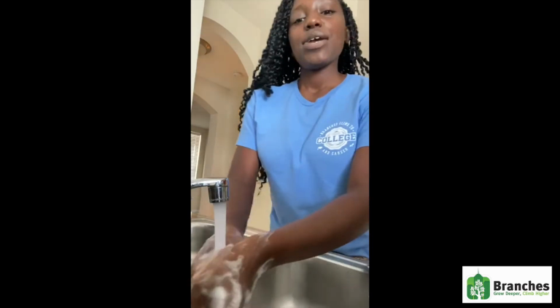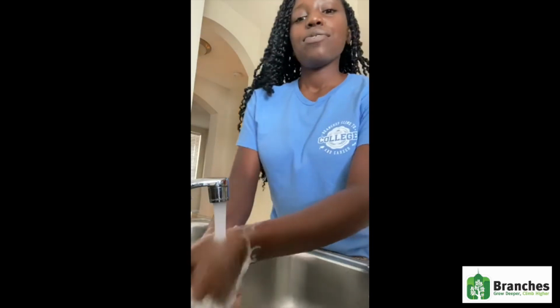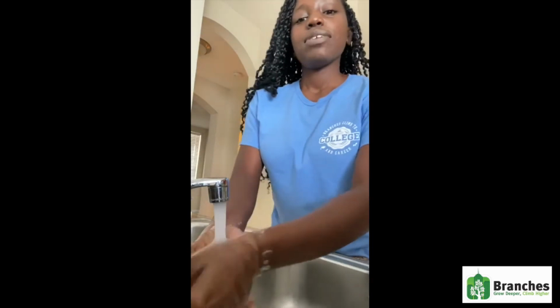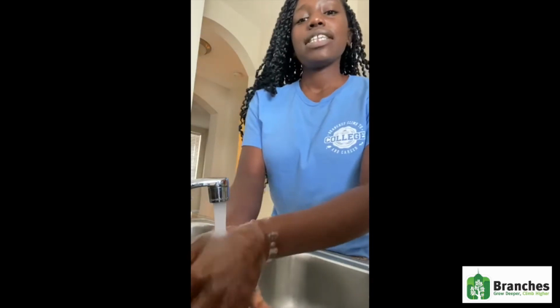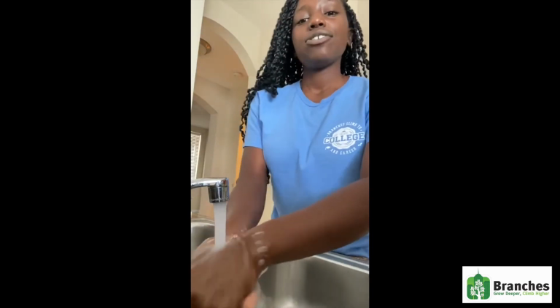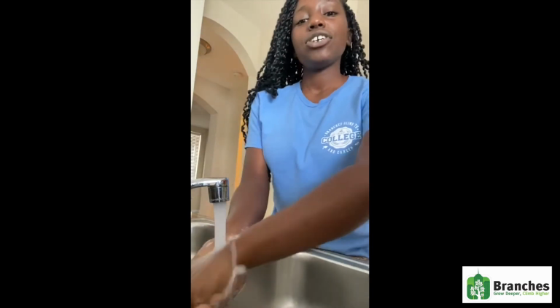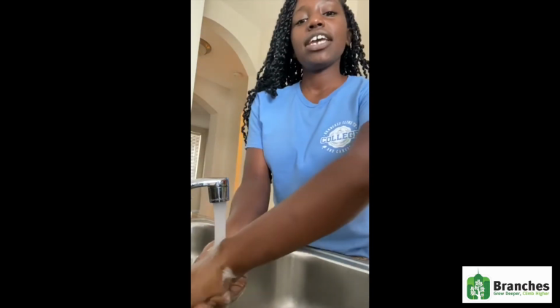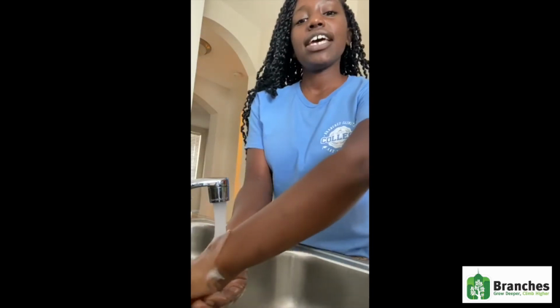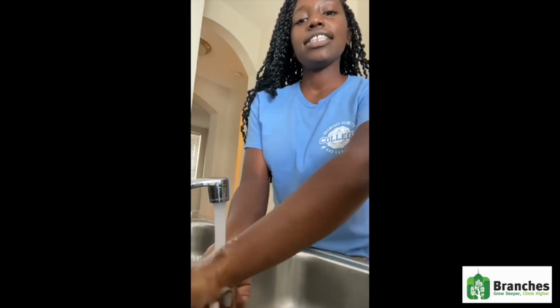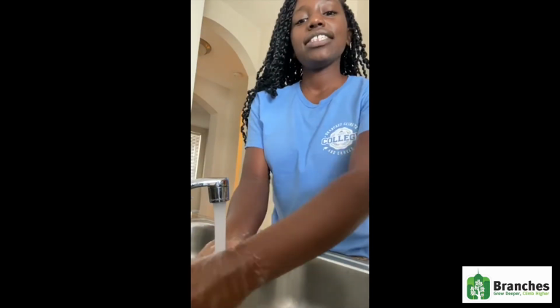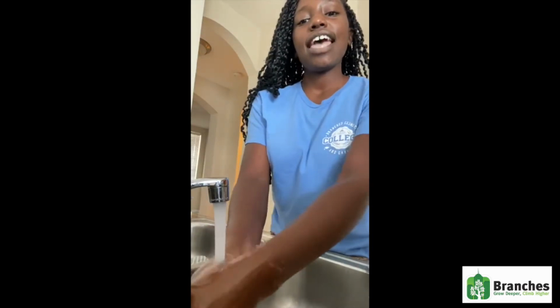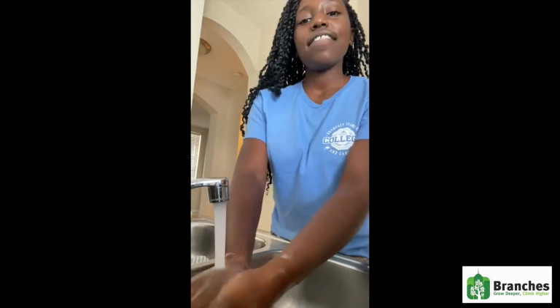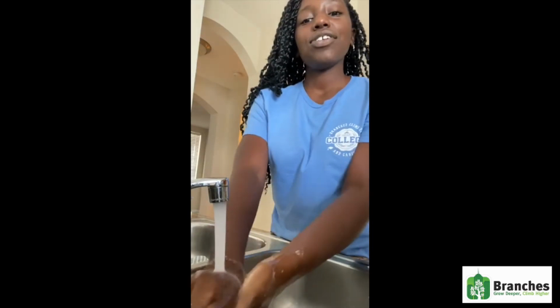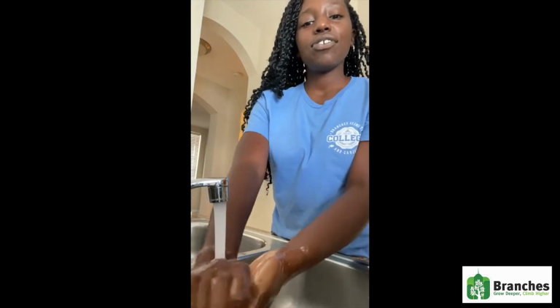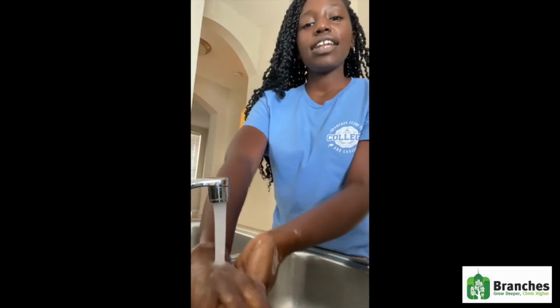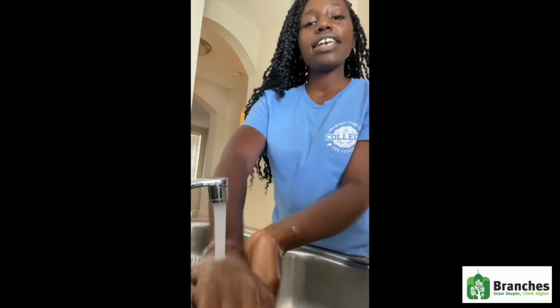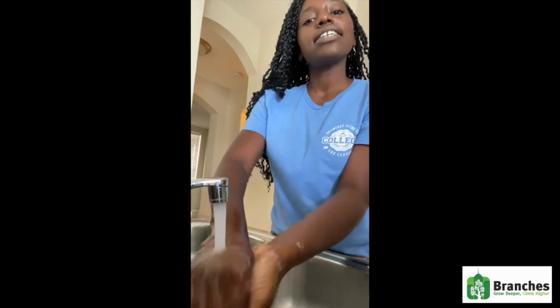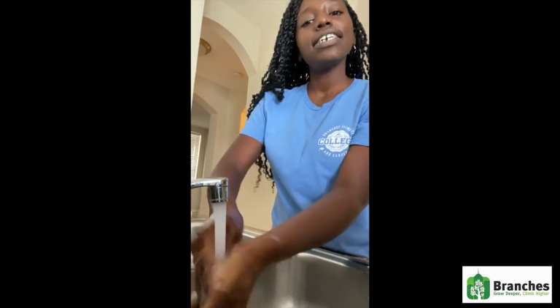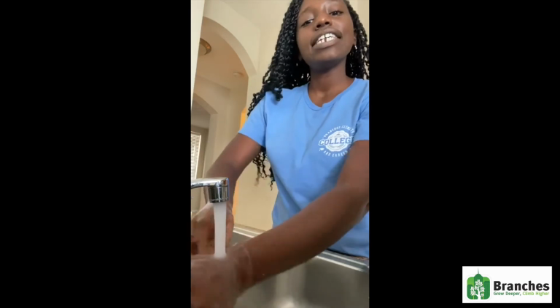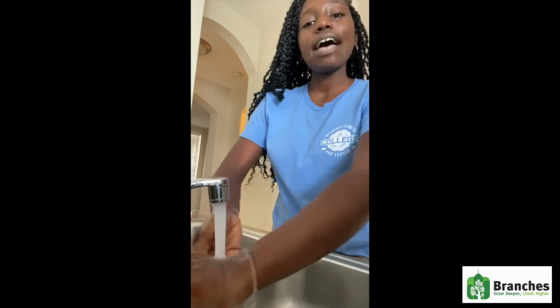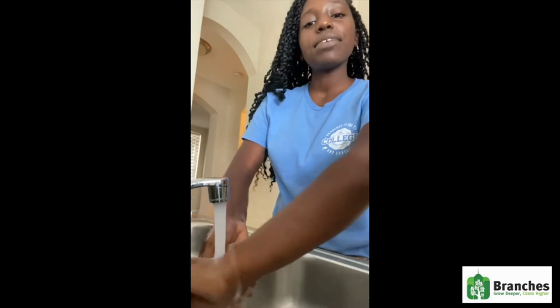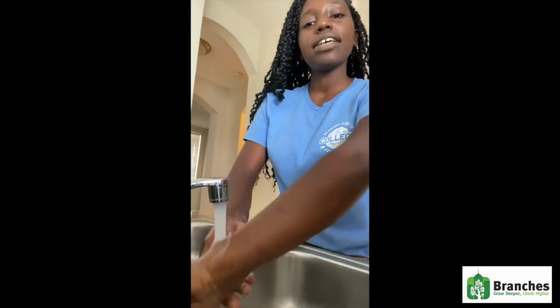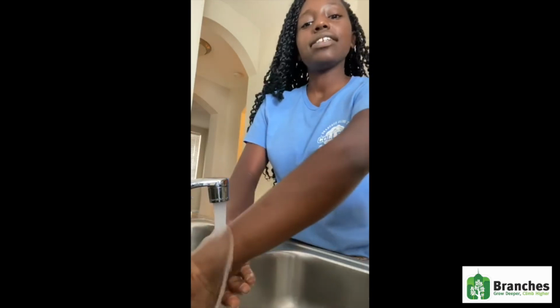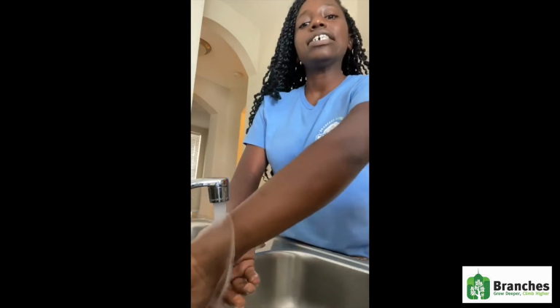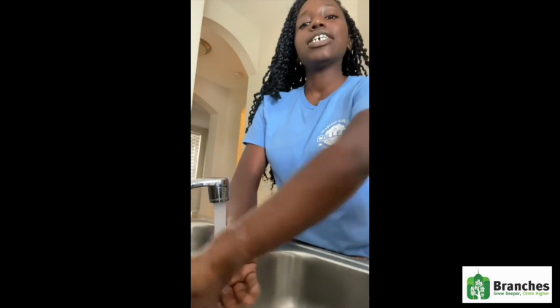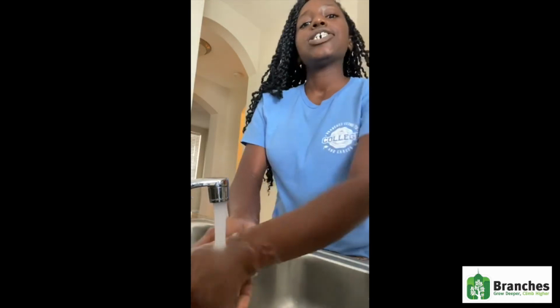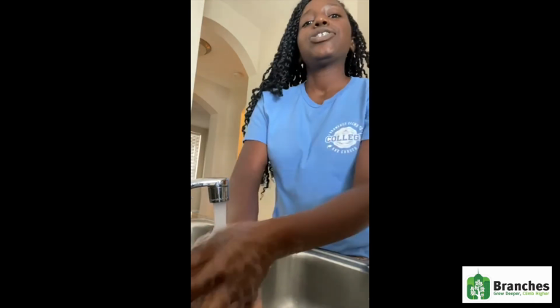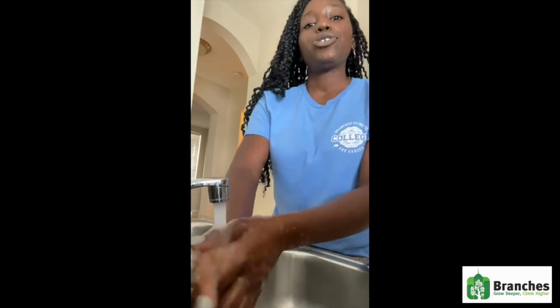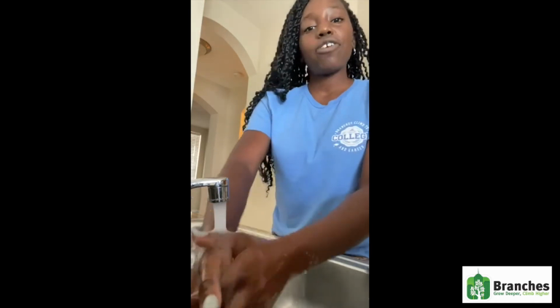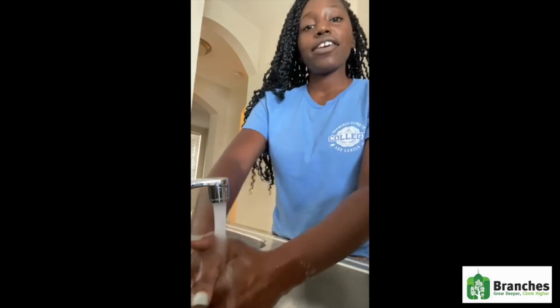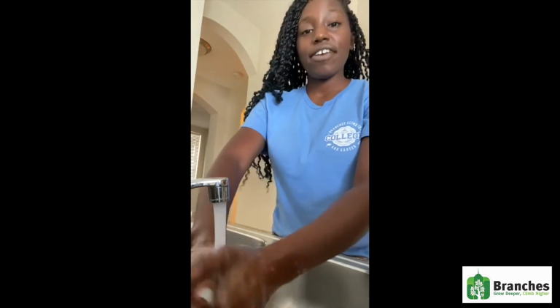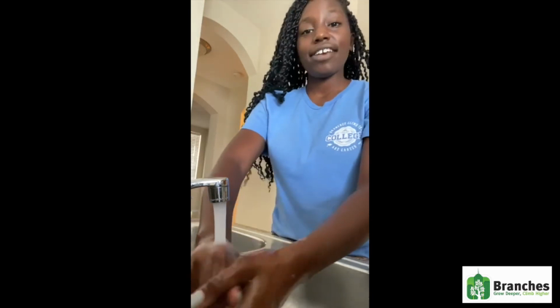Rinse out your hands, and then get a clean napkin to dry your hands.